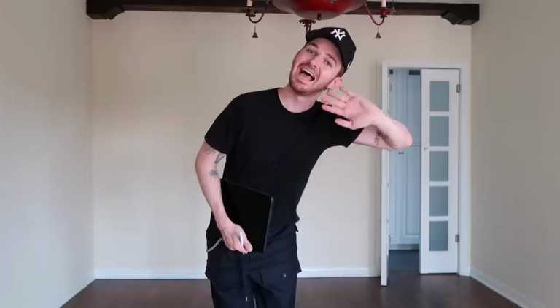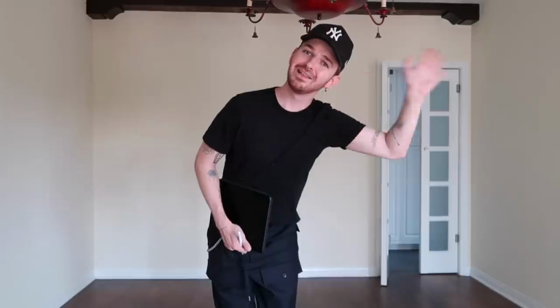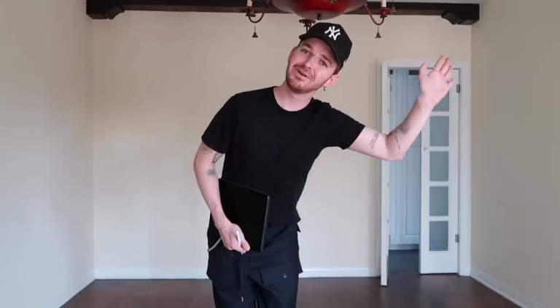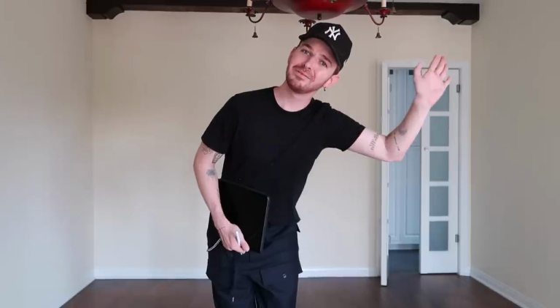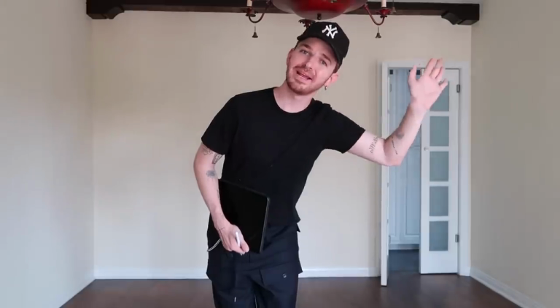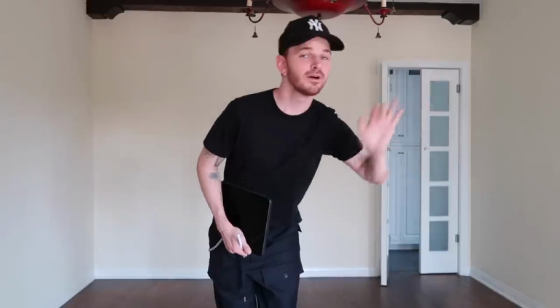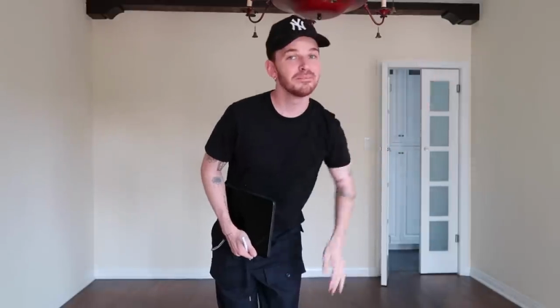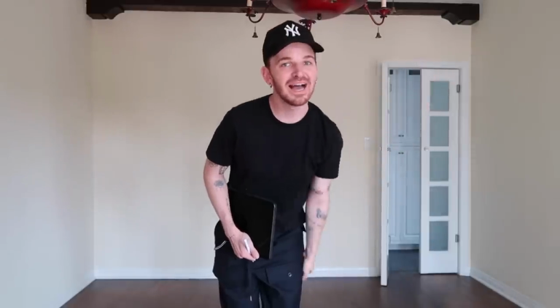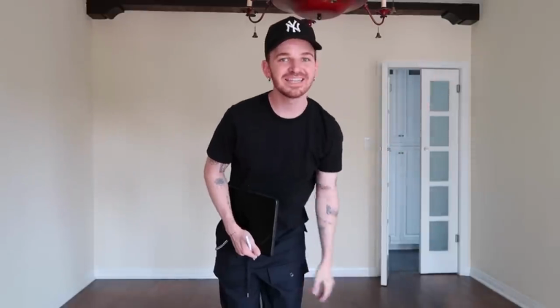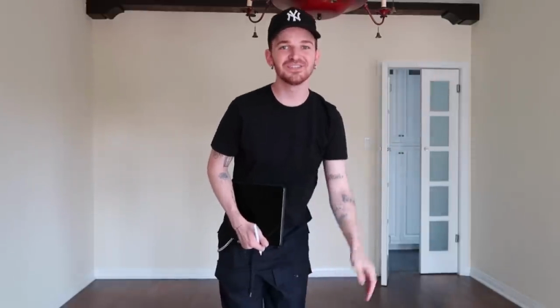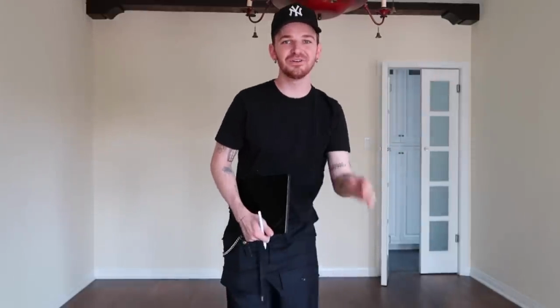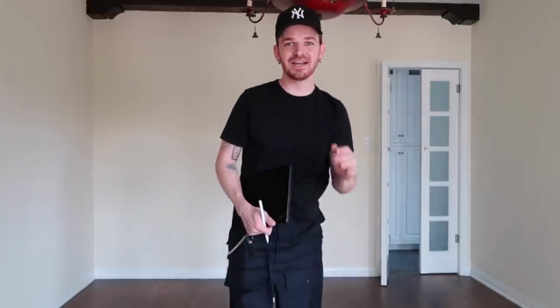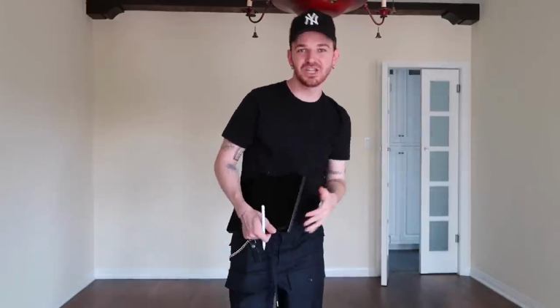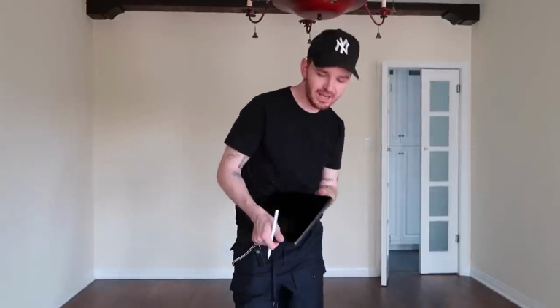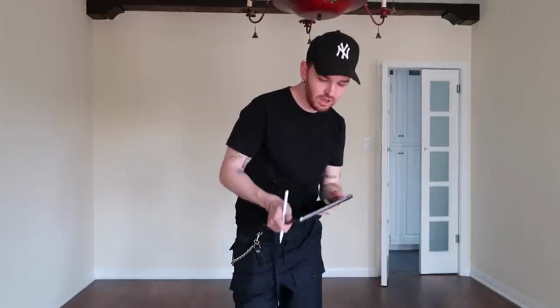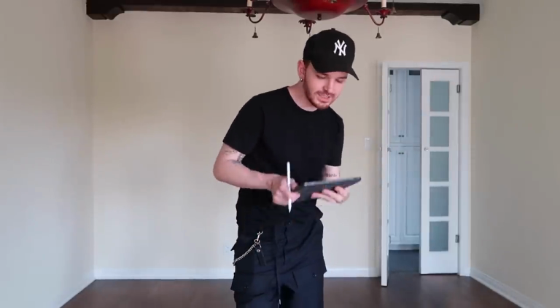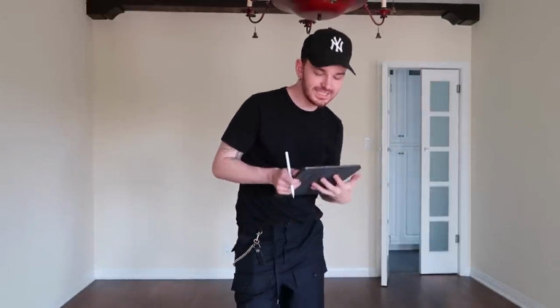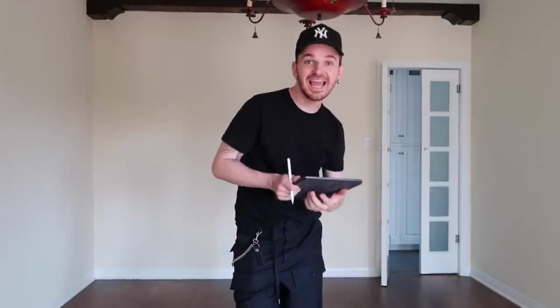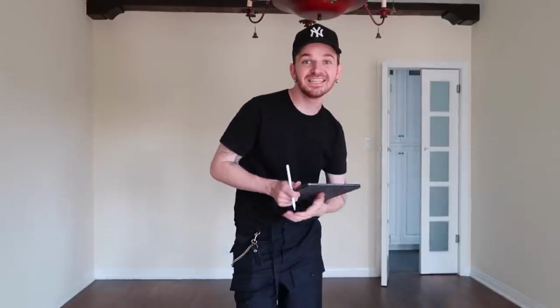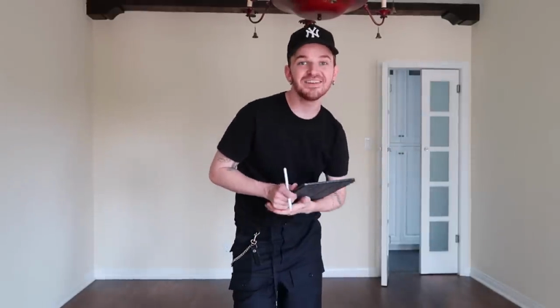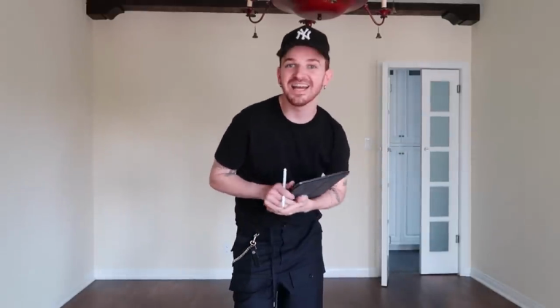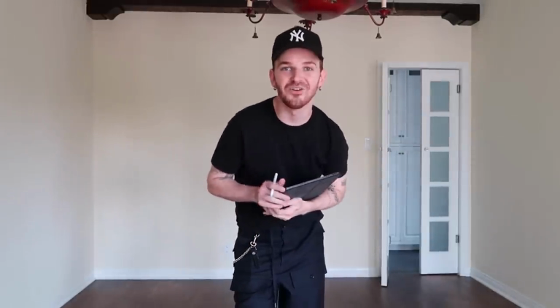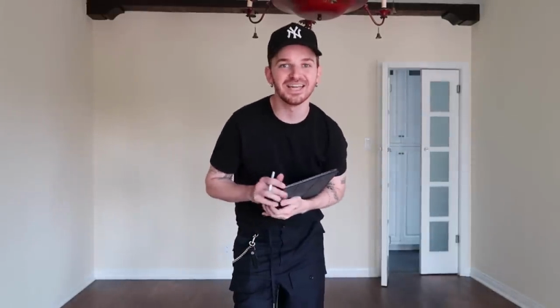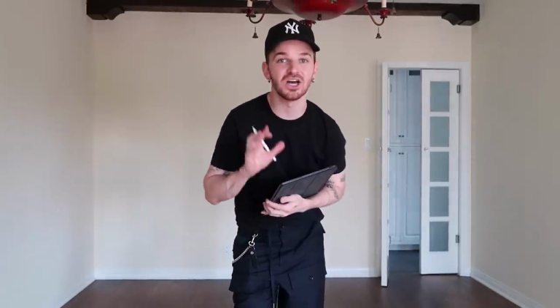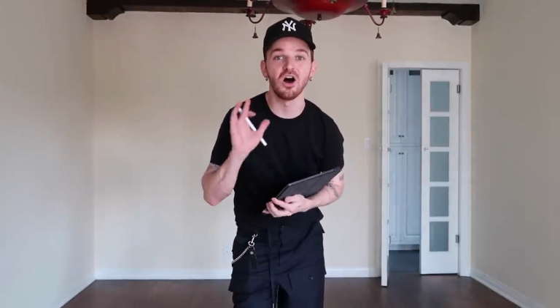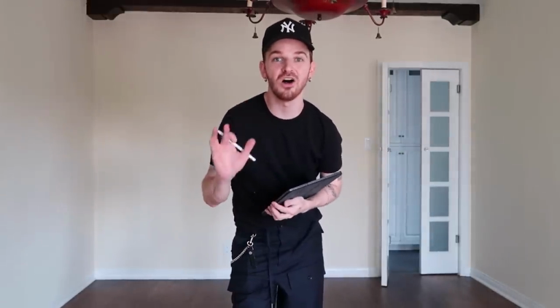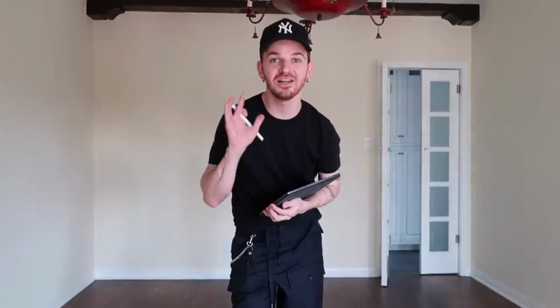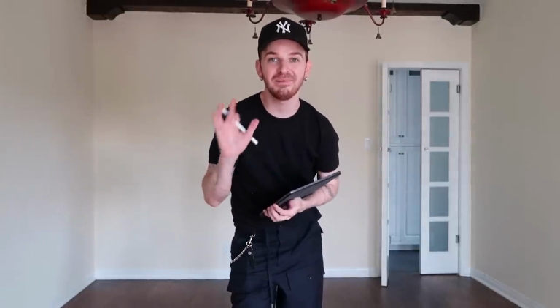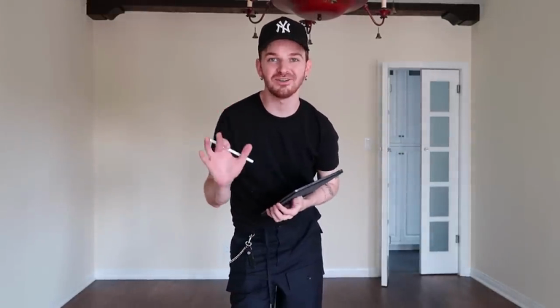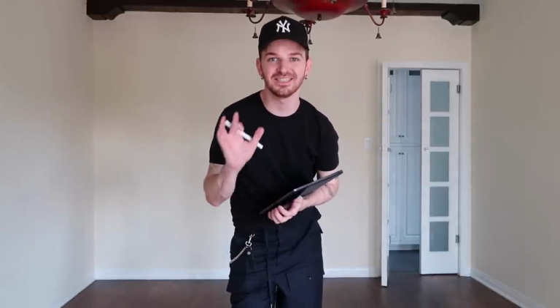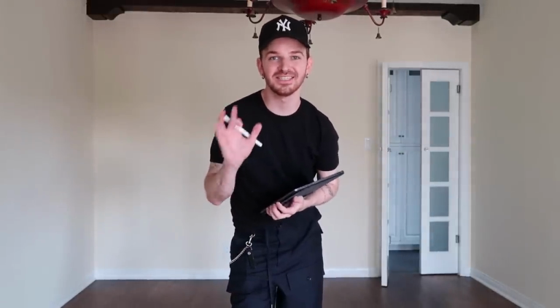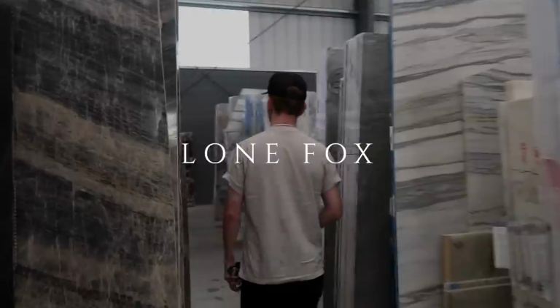Hello everybody! Welcome back to my channel. Today's video is all about design.